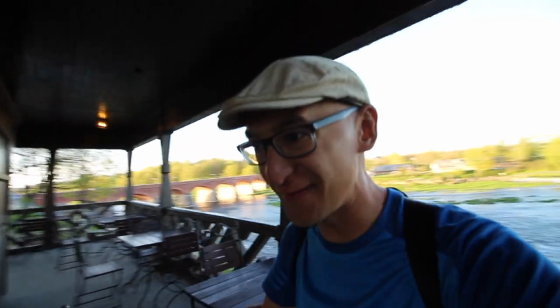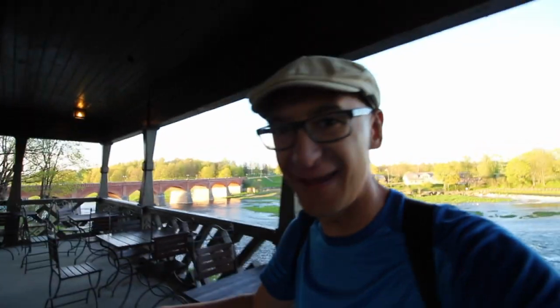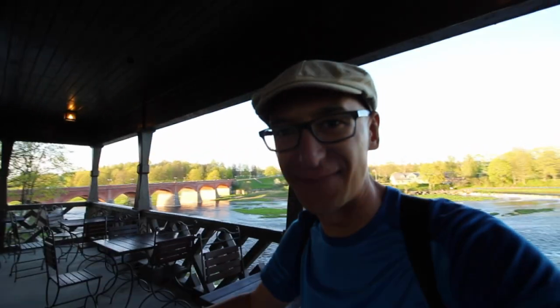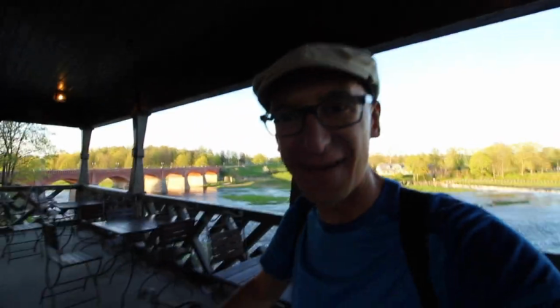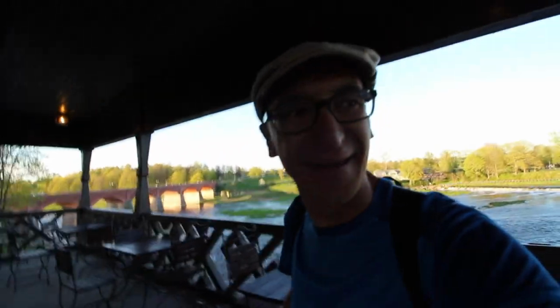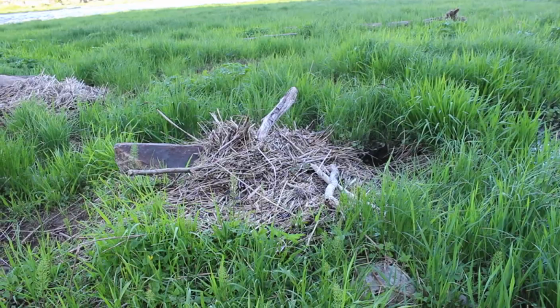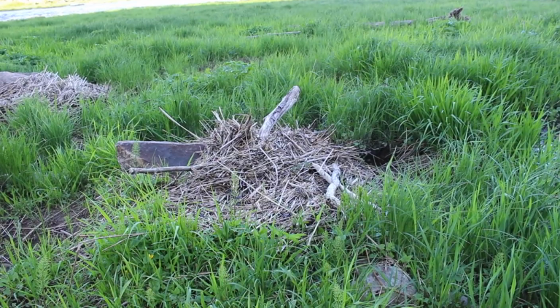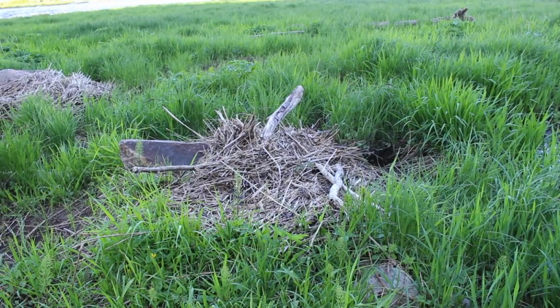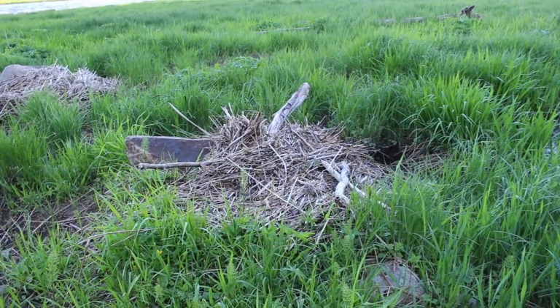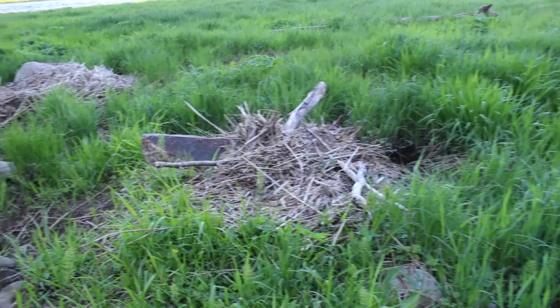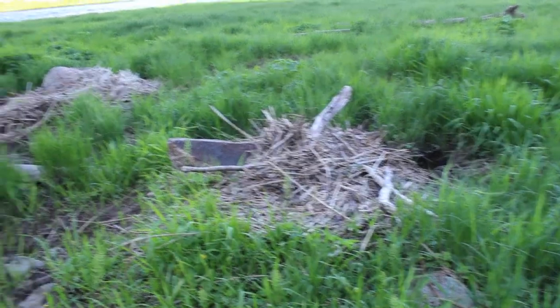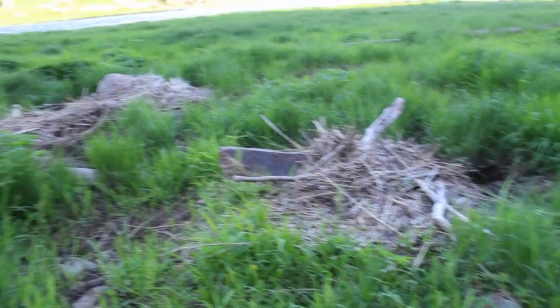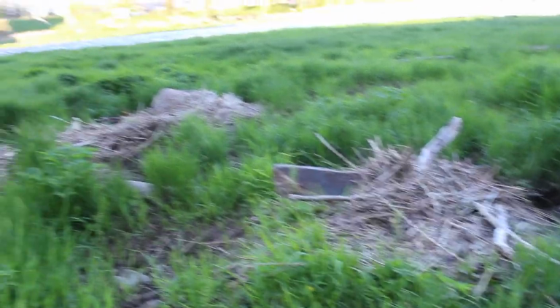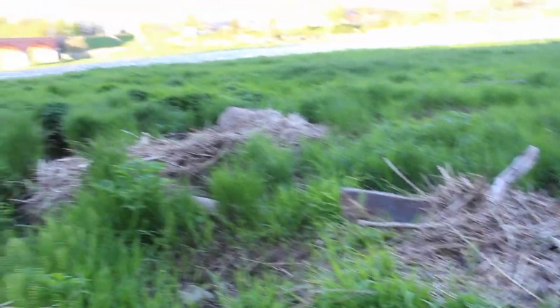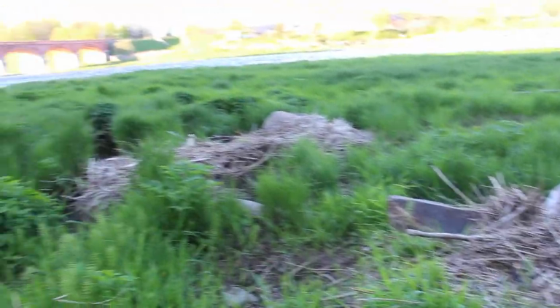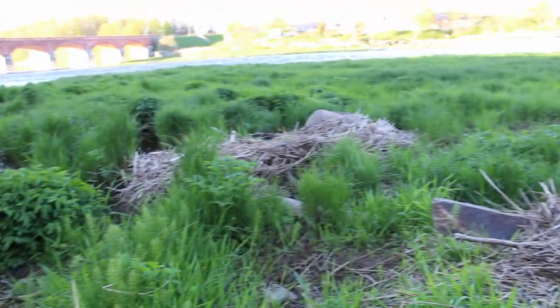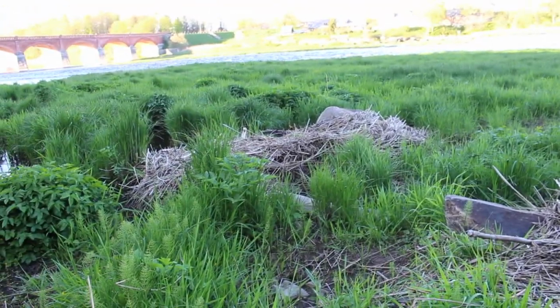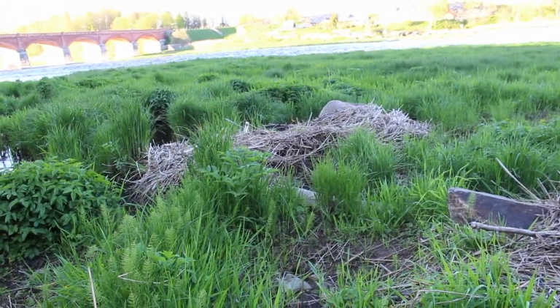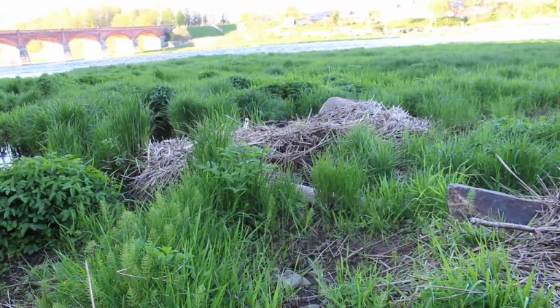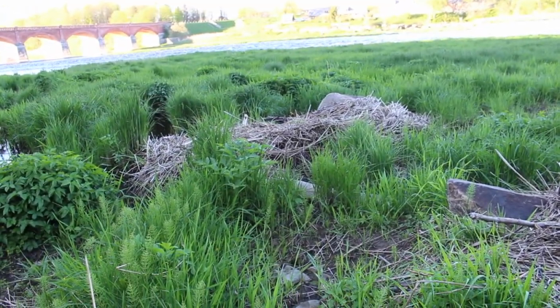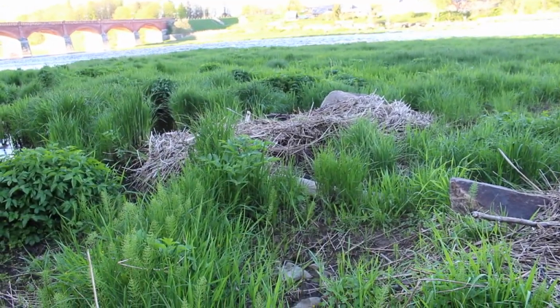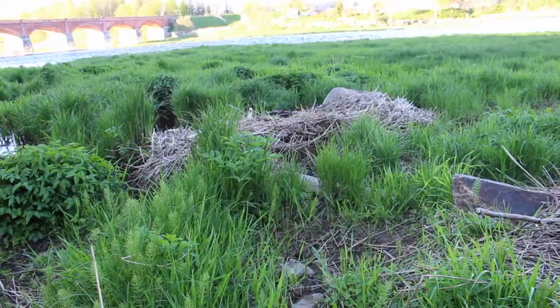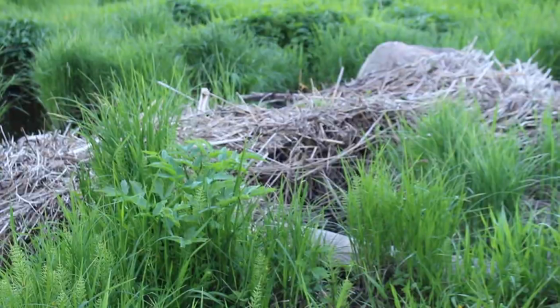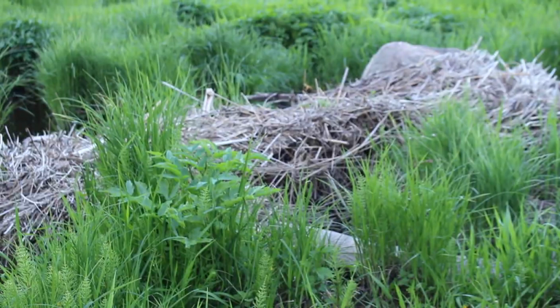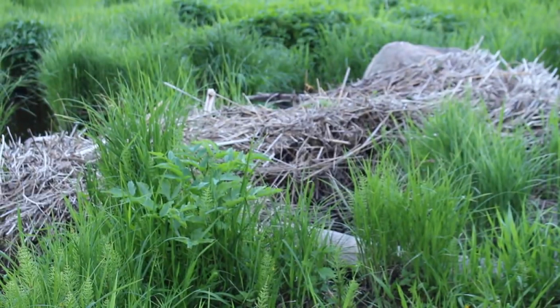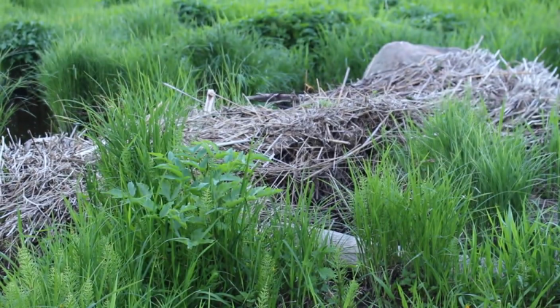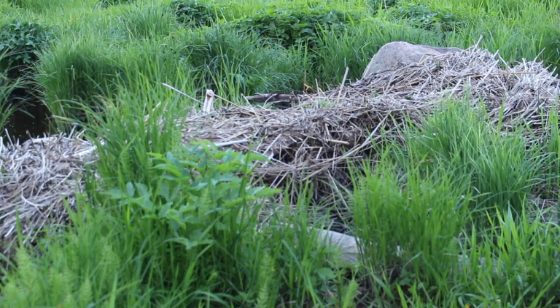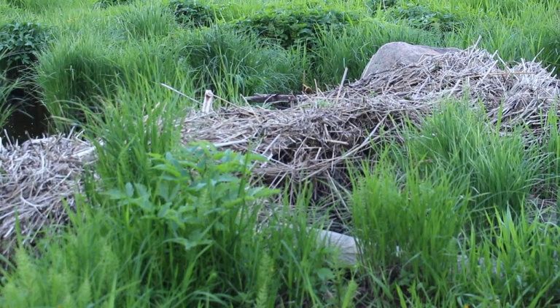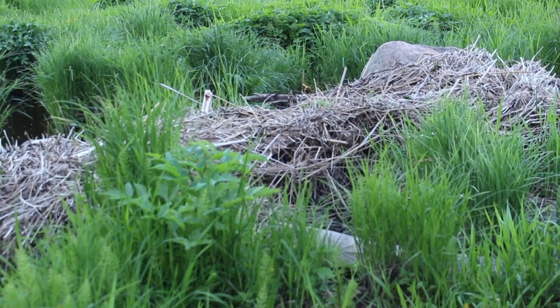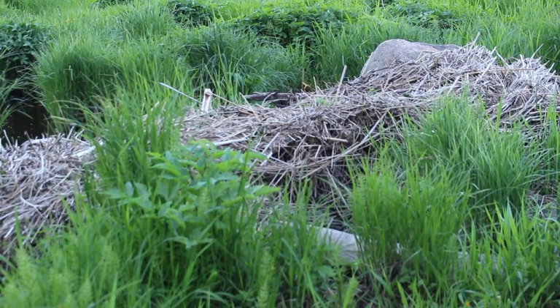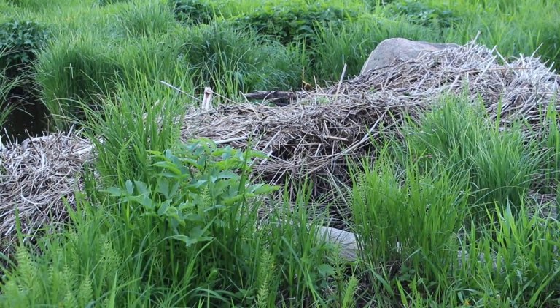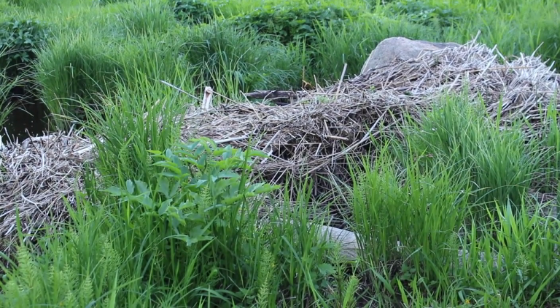How exciting! We found it! This is a beaver dam, I think. There are beavers living in there — little beaver, little beaver house.